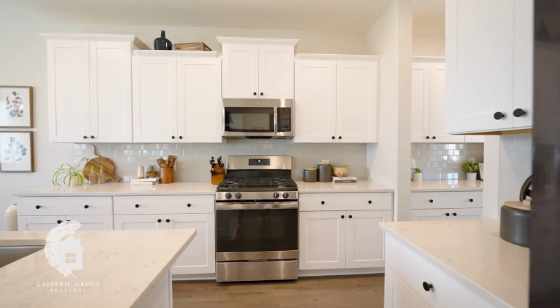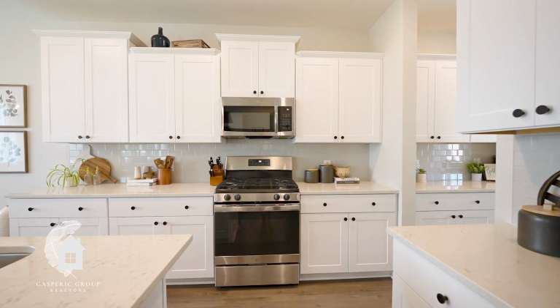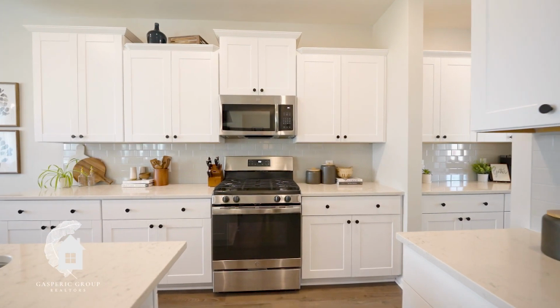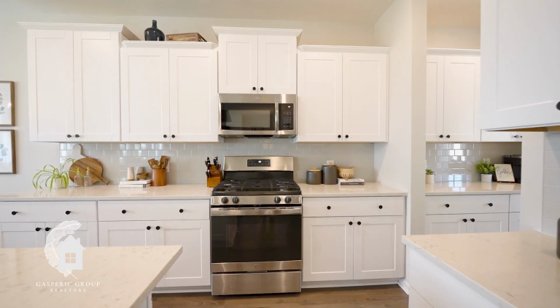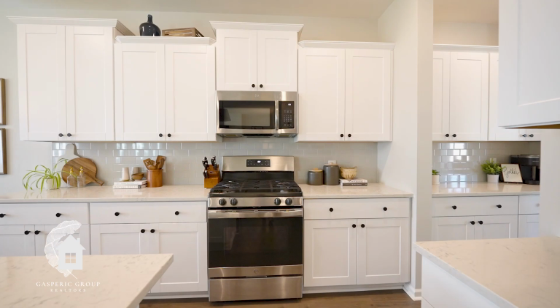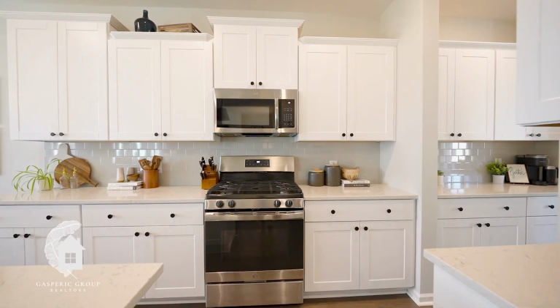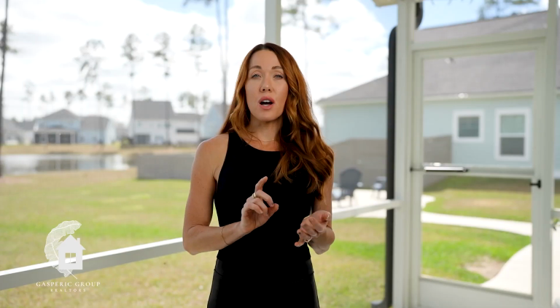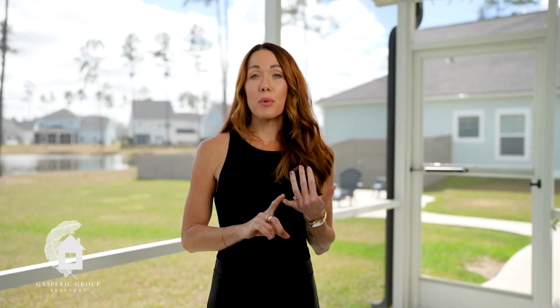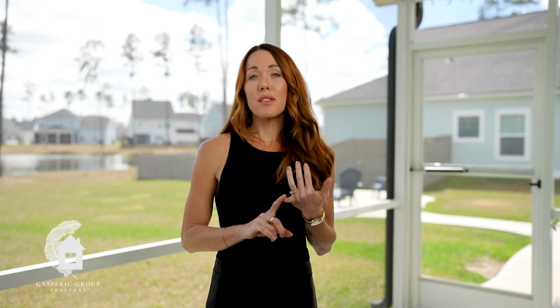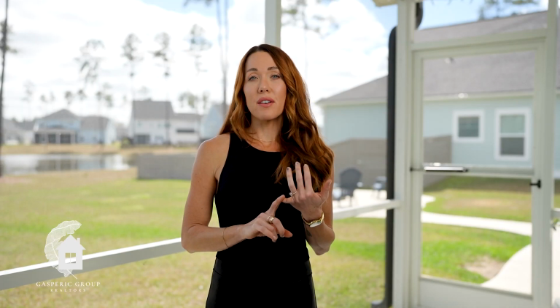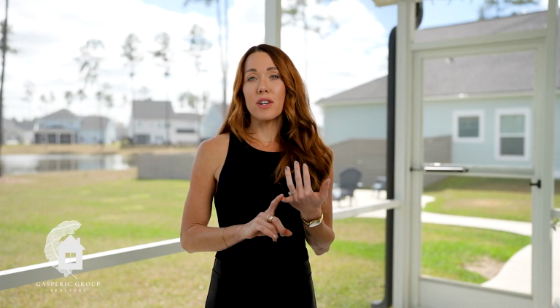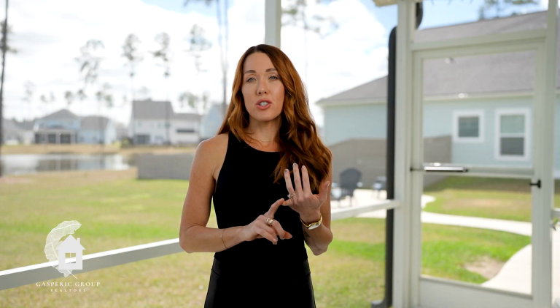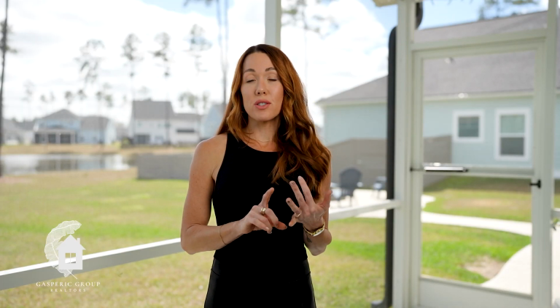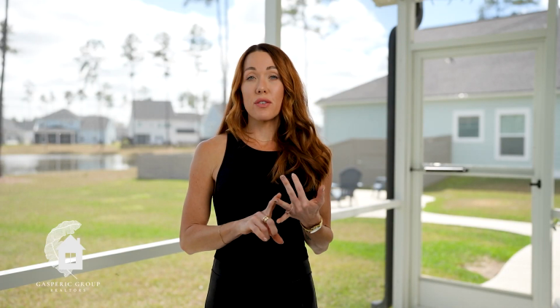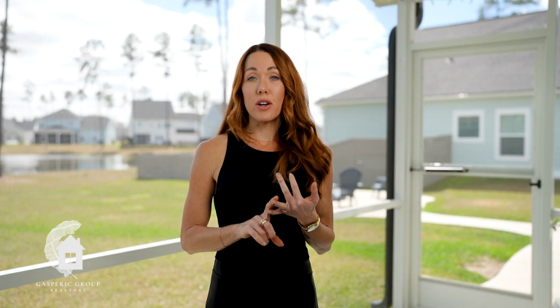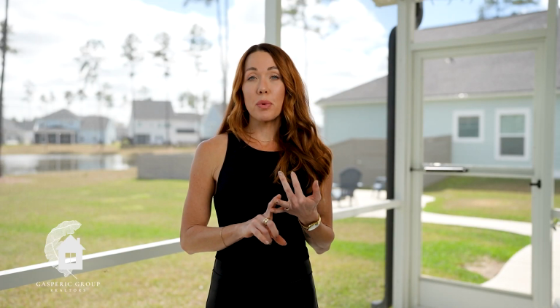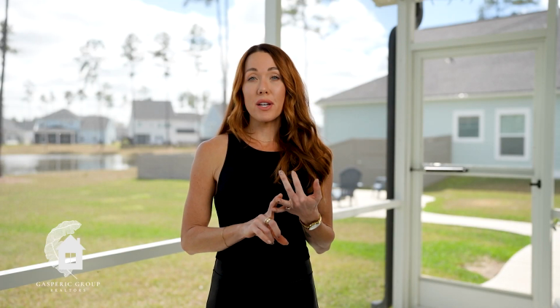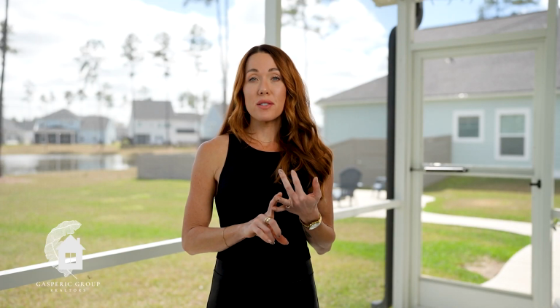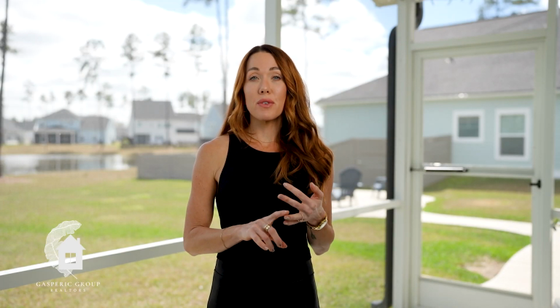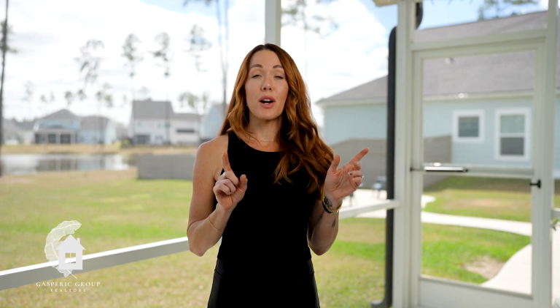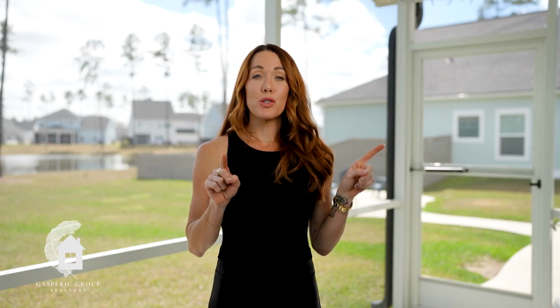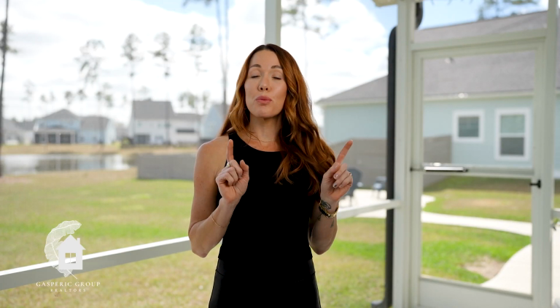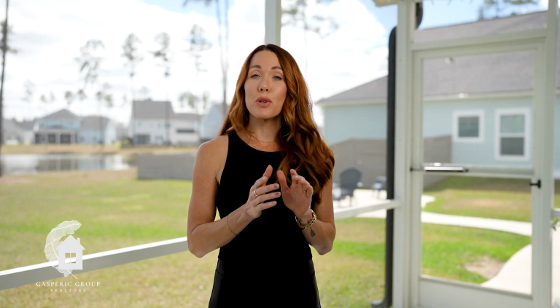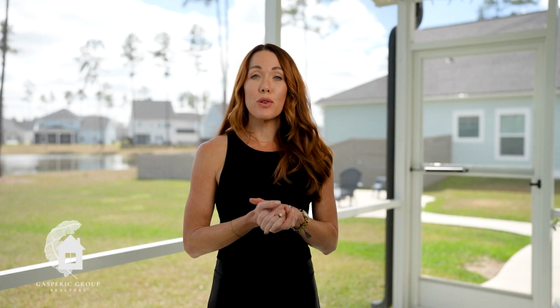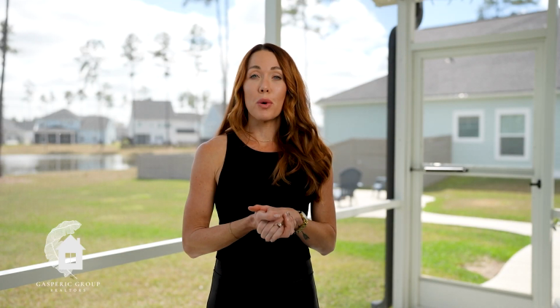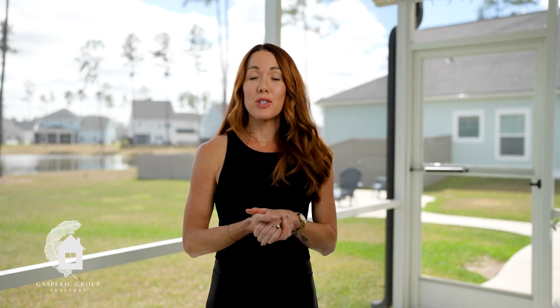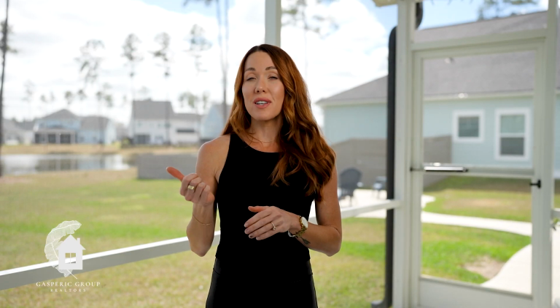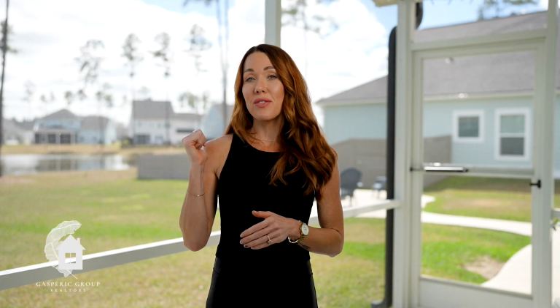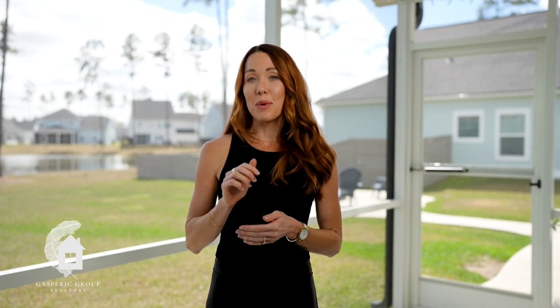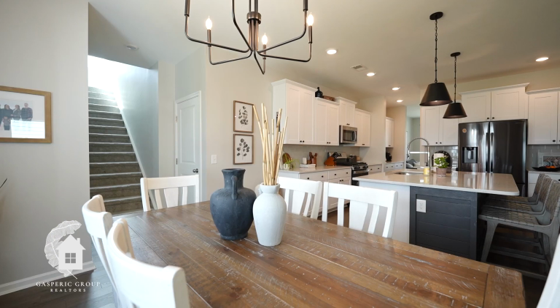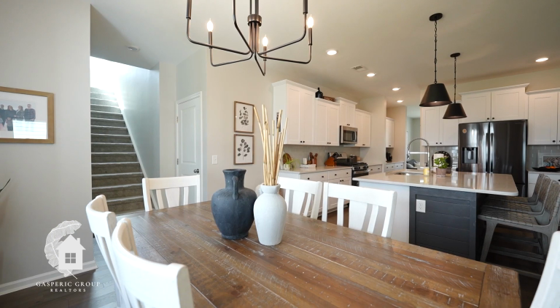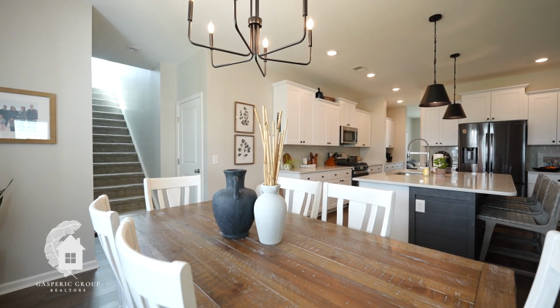This home features upgraded light fixtures, a fireplace, two beautiful porches, and a fire pit out back.